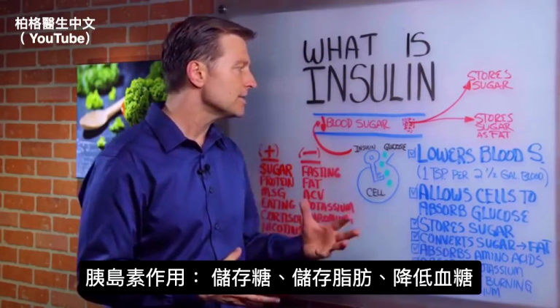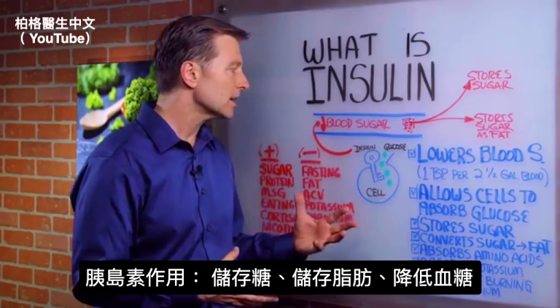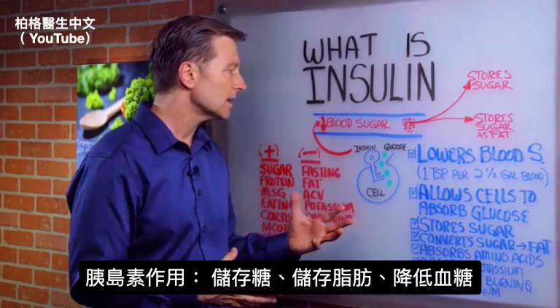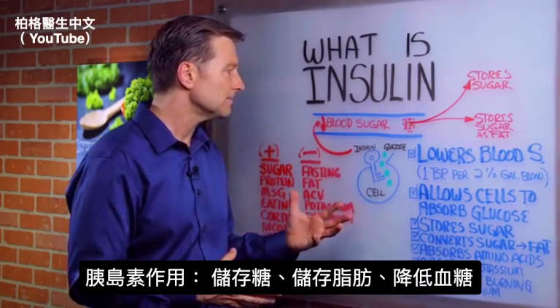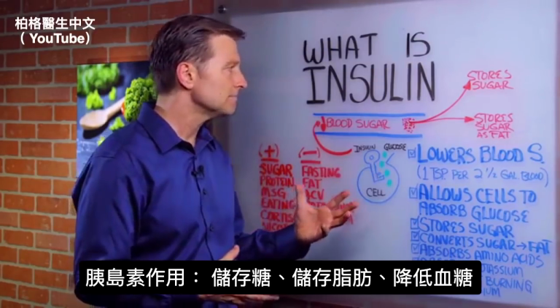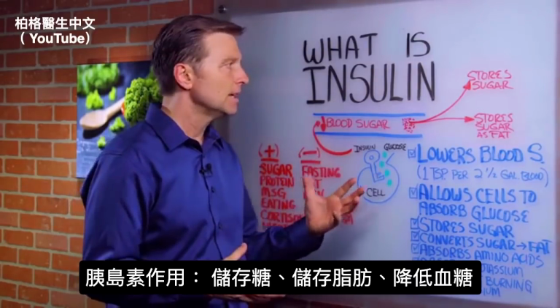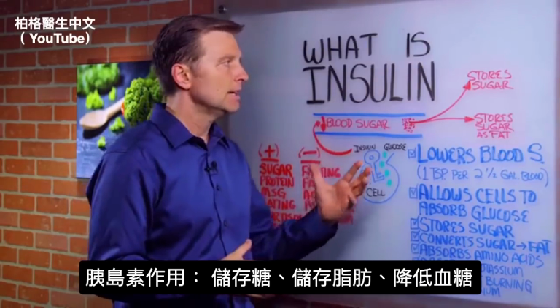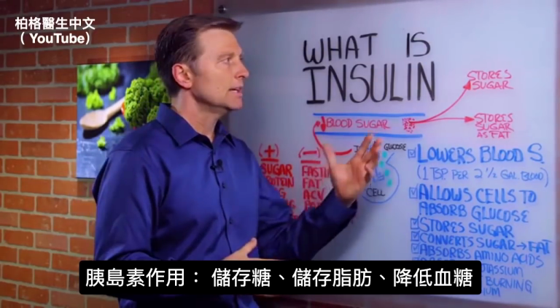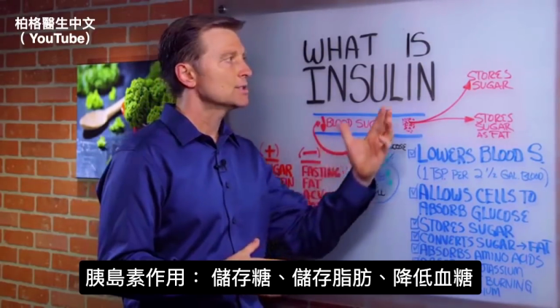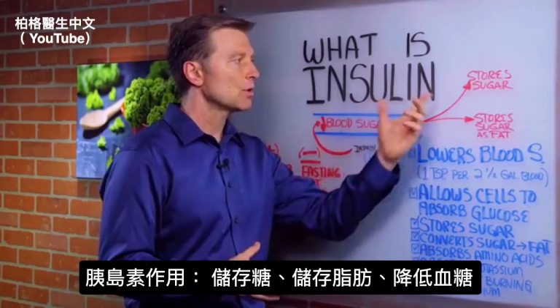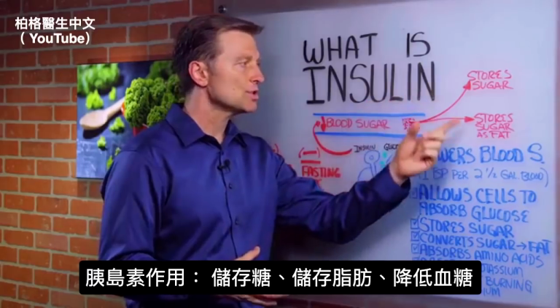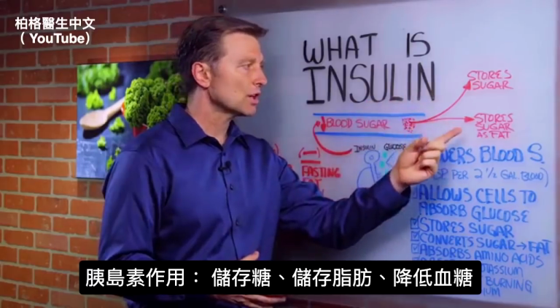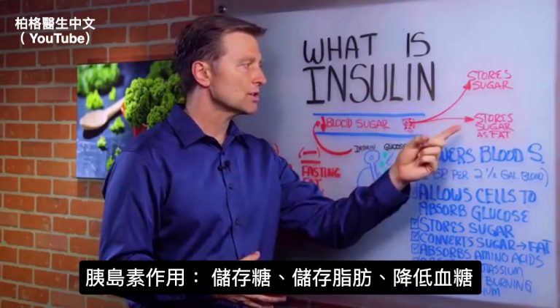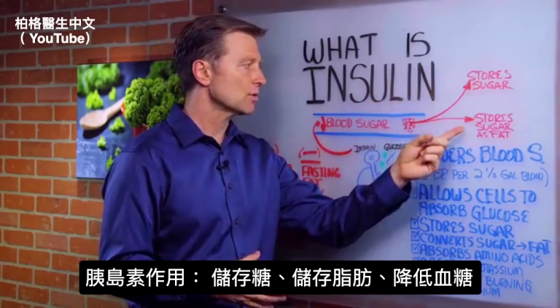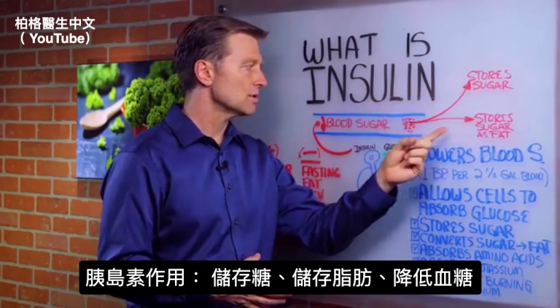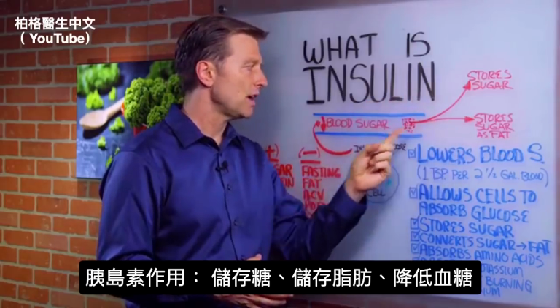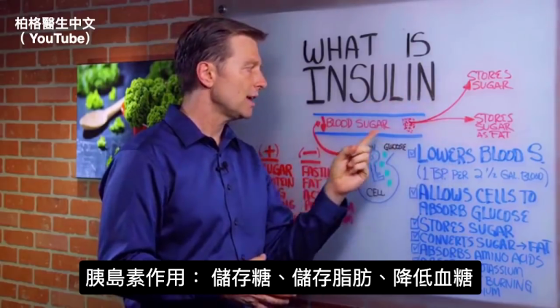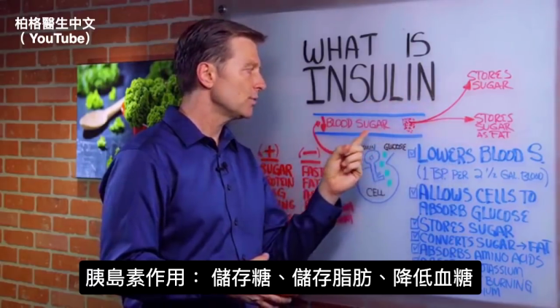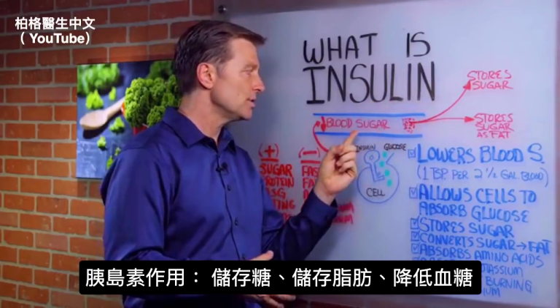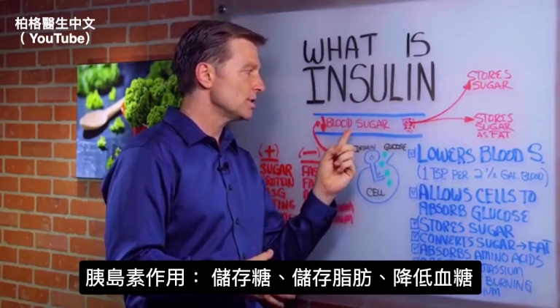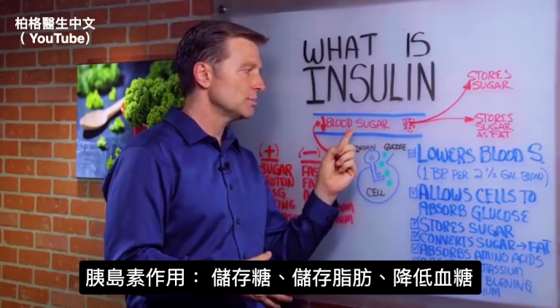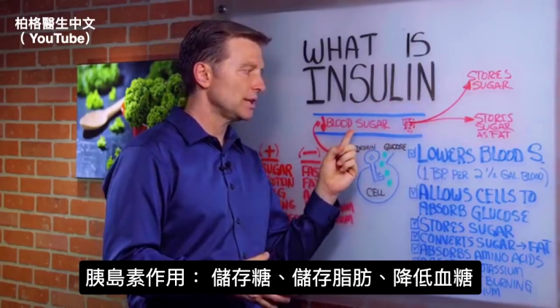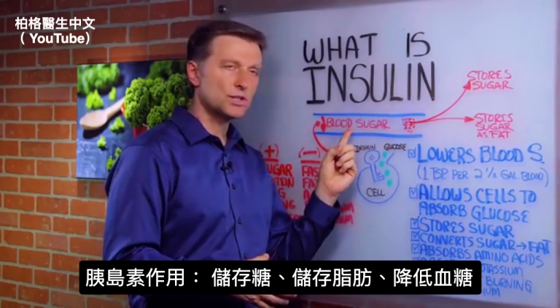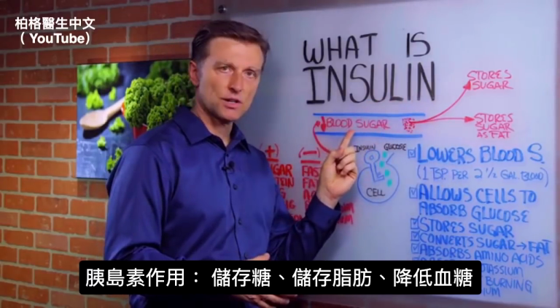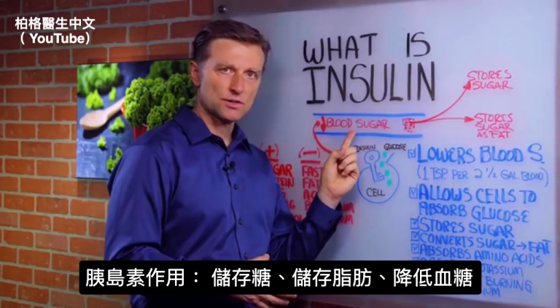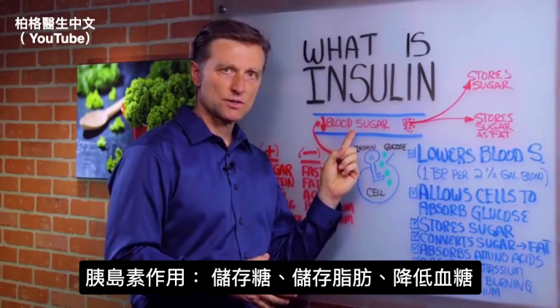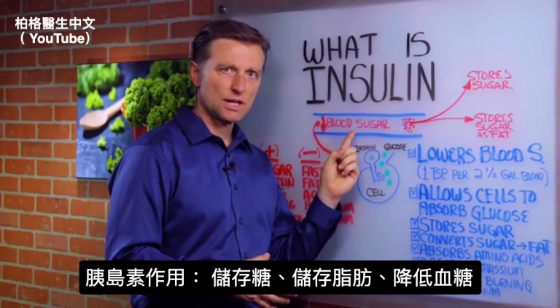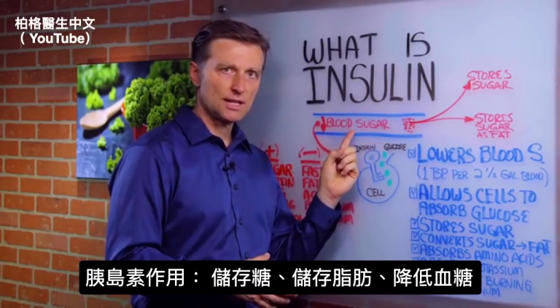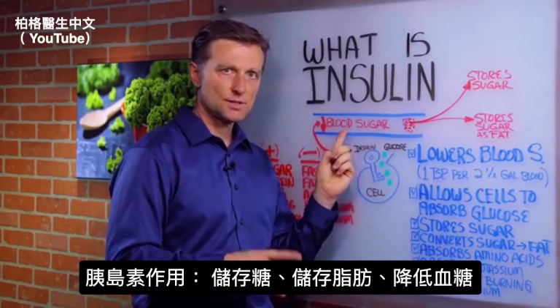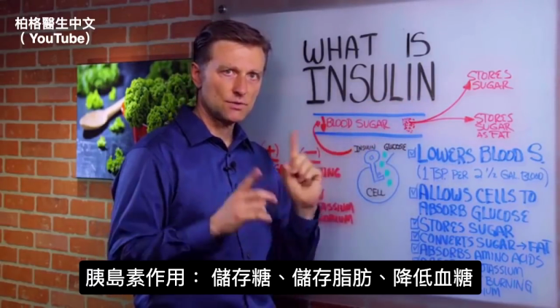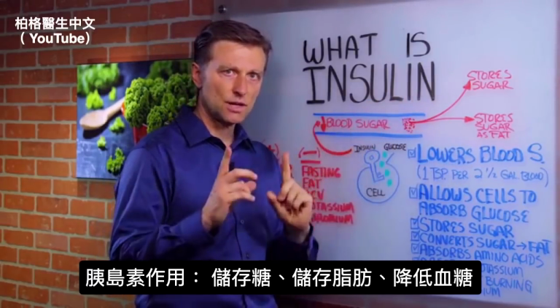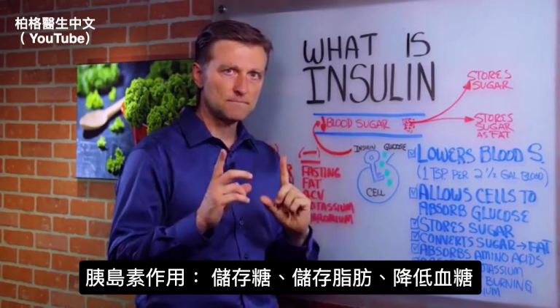So basically, insulin stores sugar, stores fat, and reduces blood sugars. That's what it does.